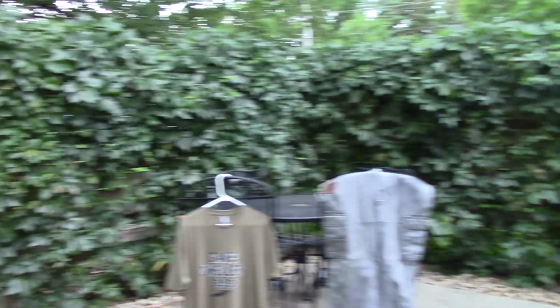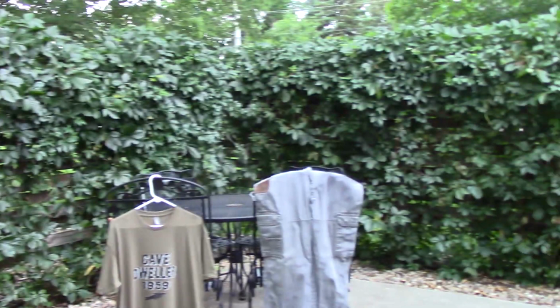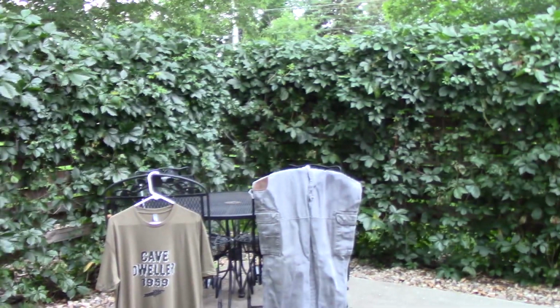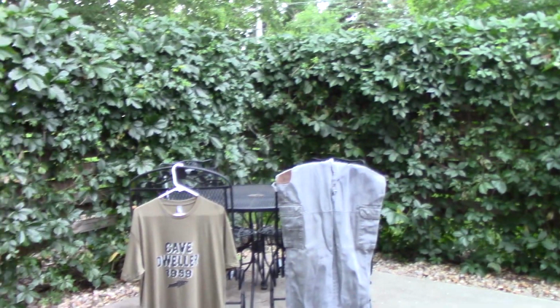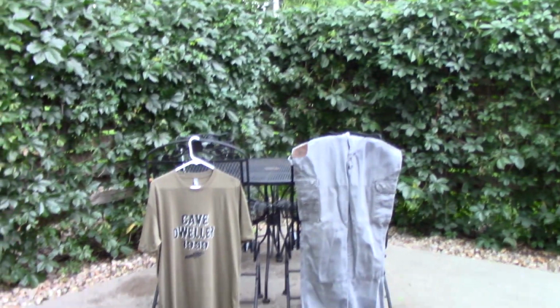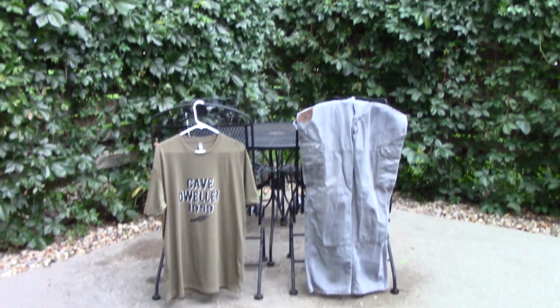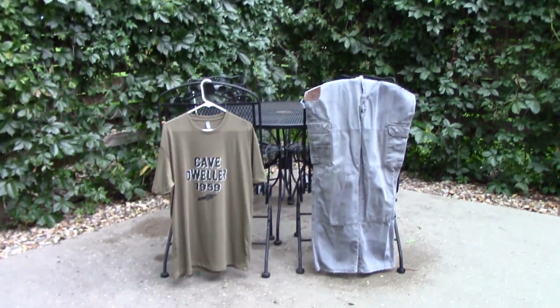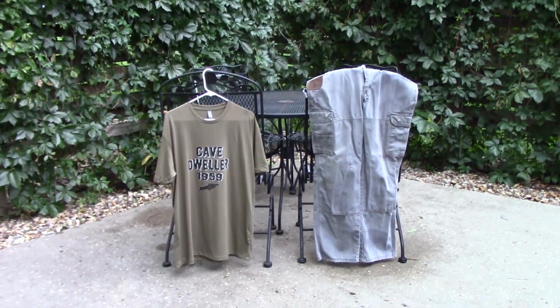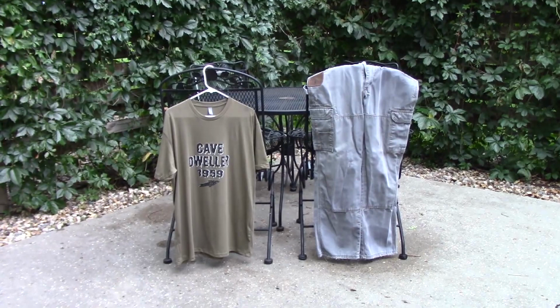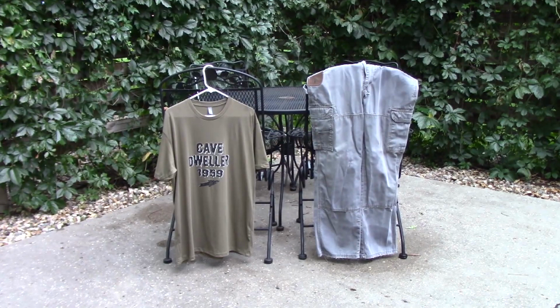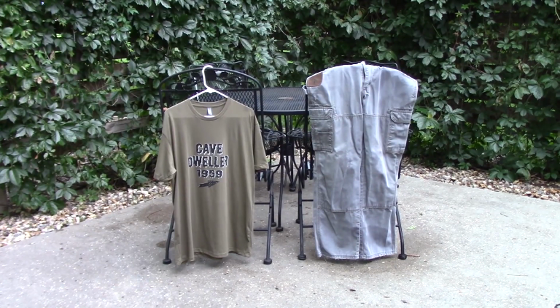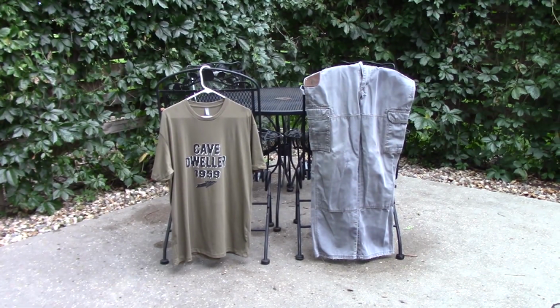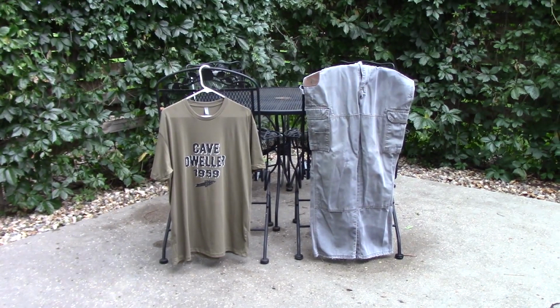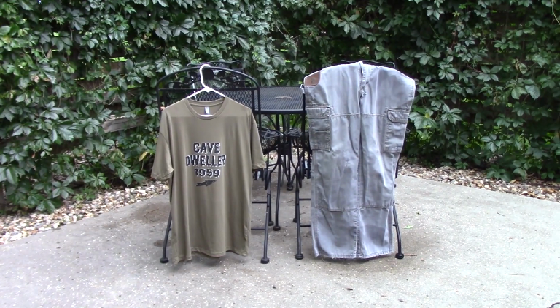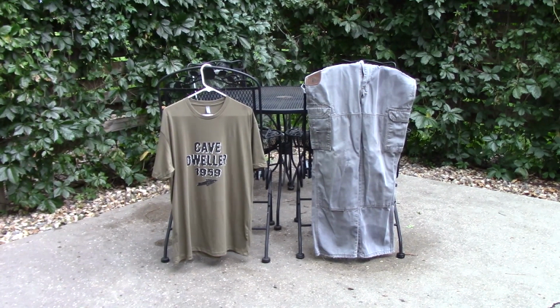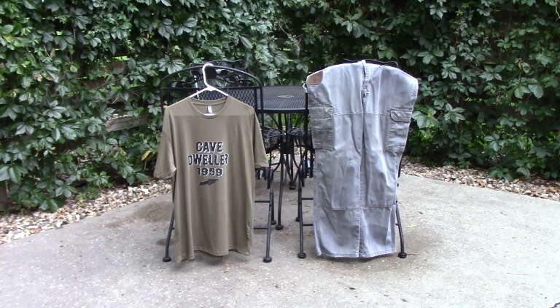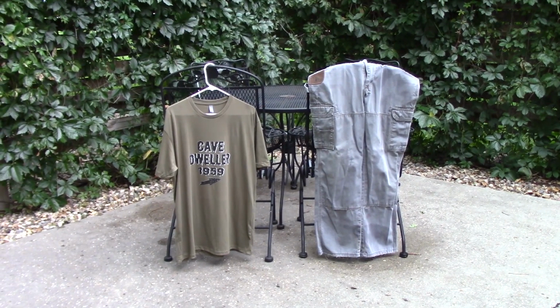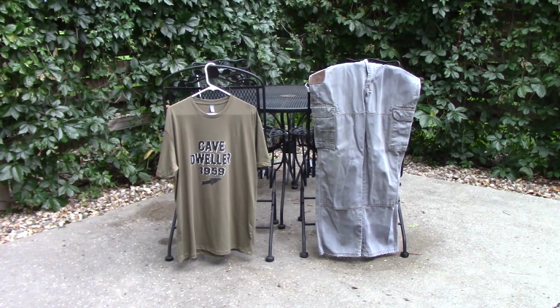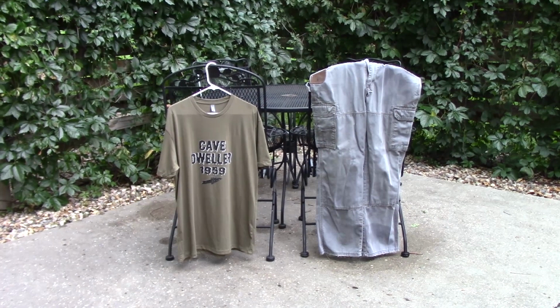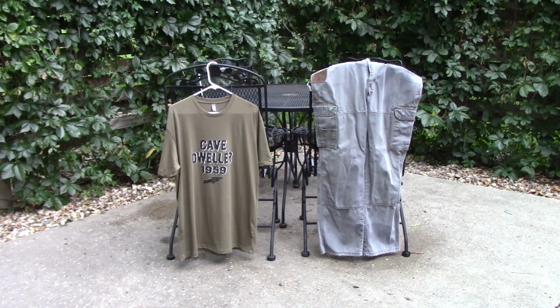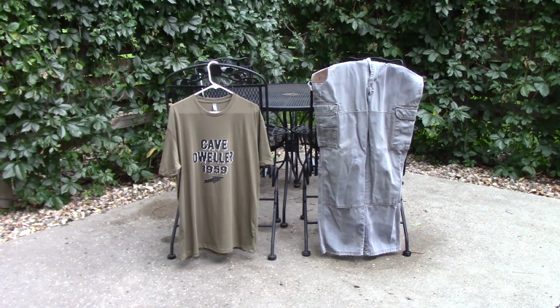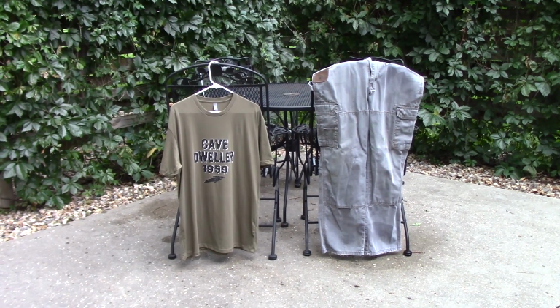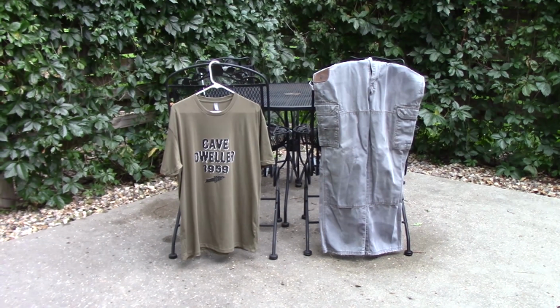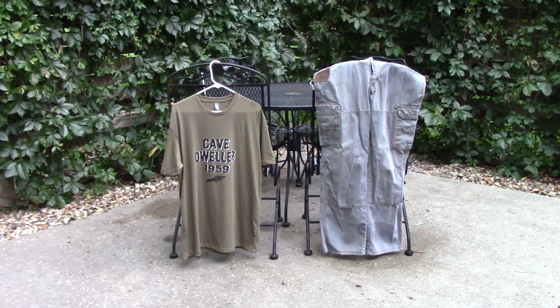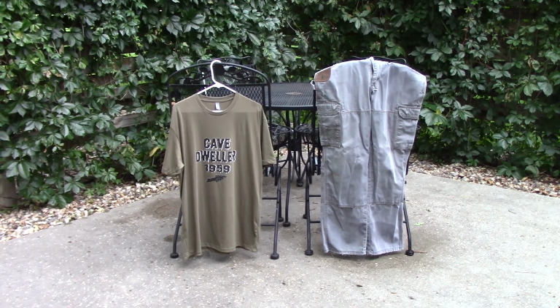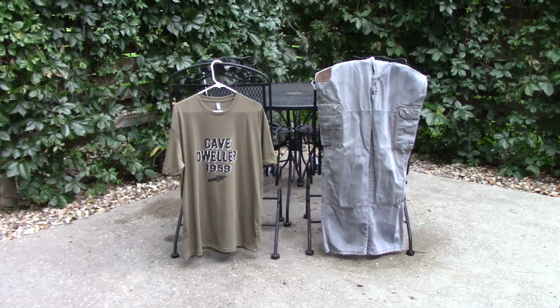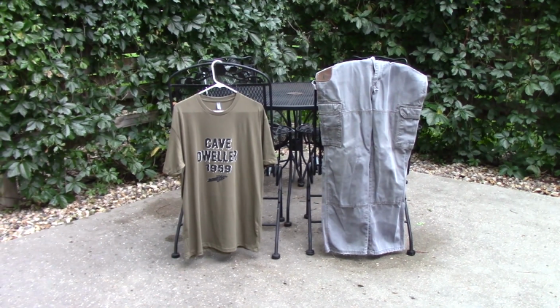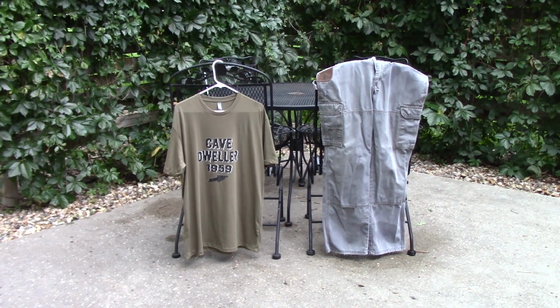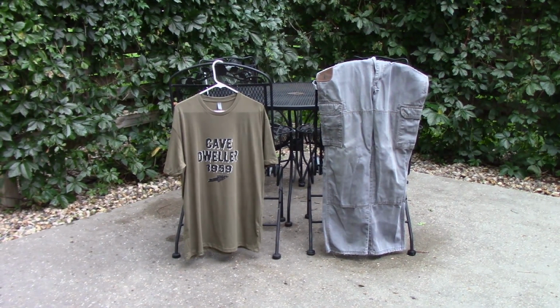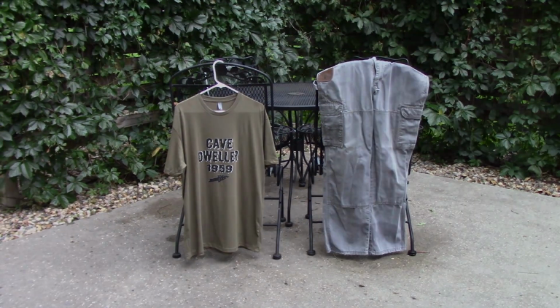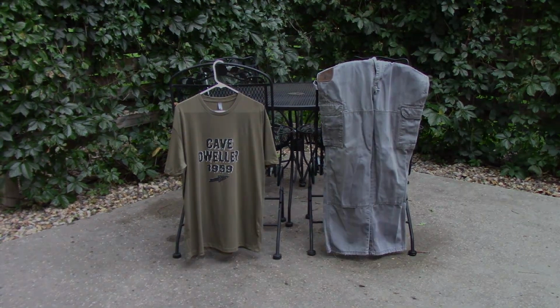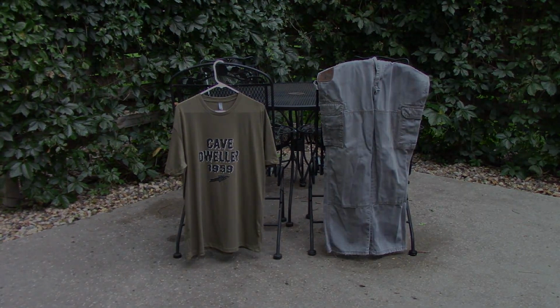Today I'll show you how I treat my clothes when I go out in the dog town shooting. How do I keep the bugs away?